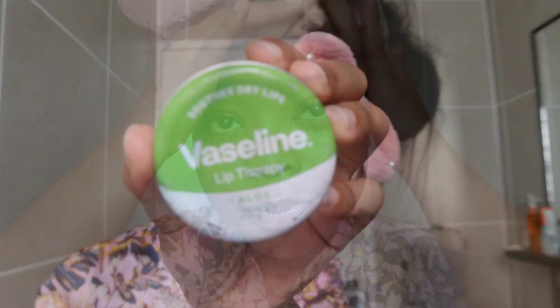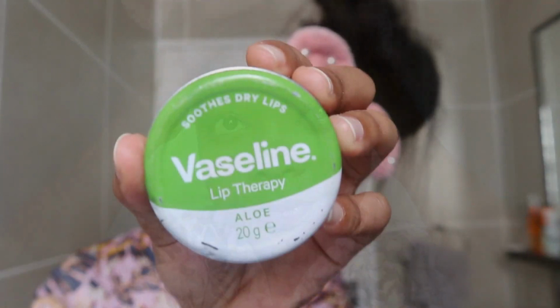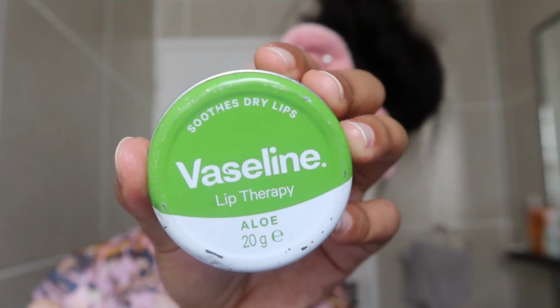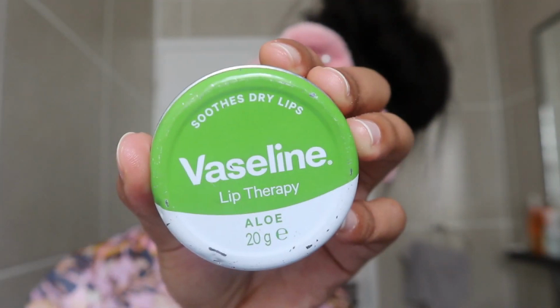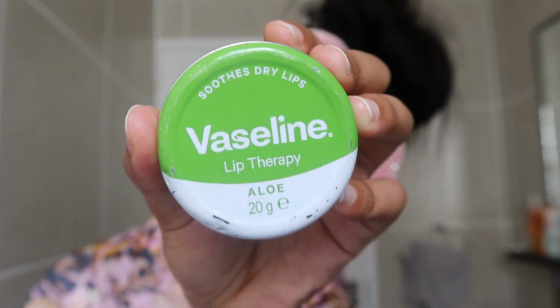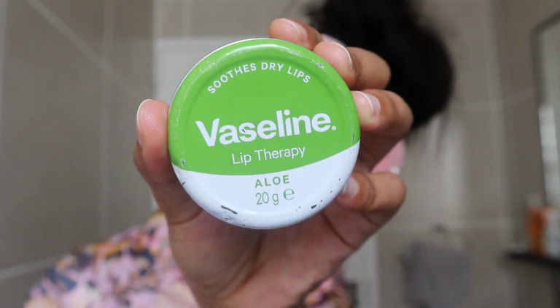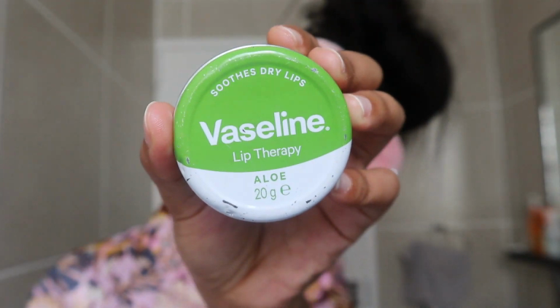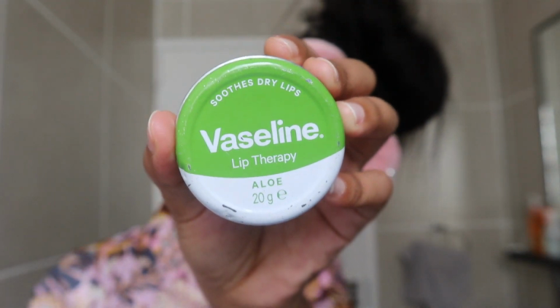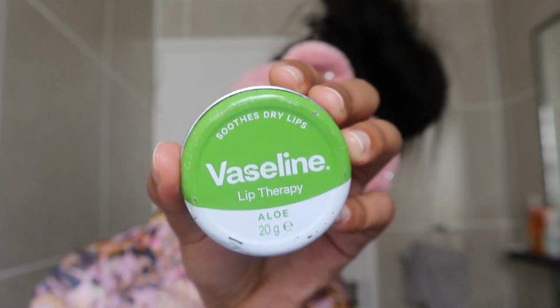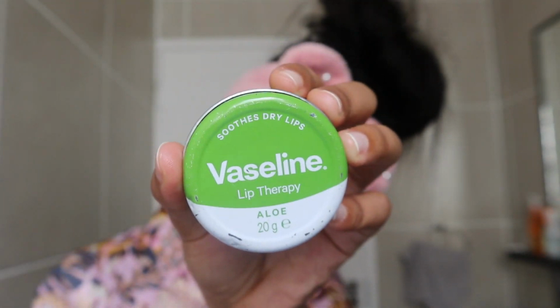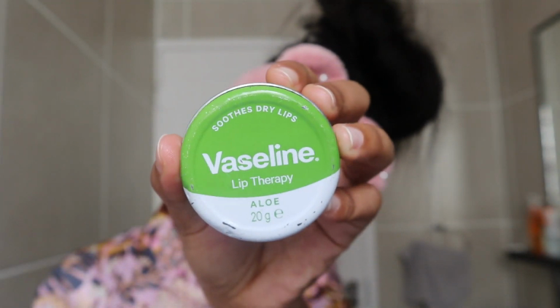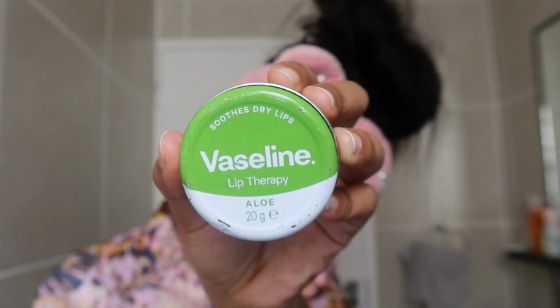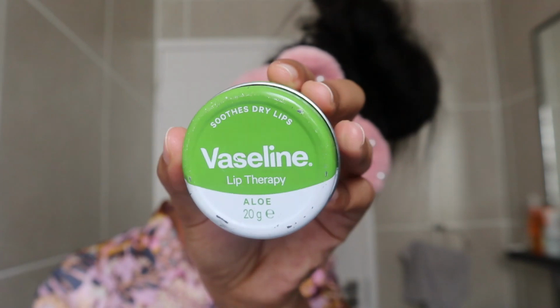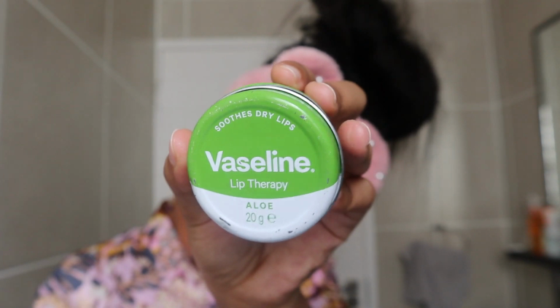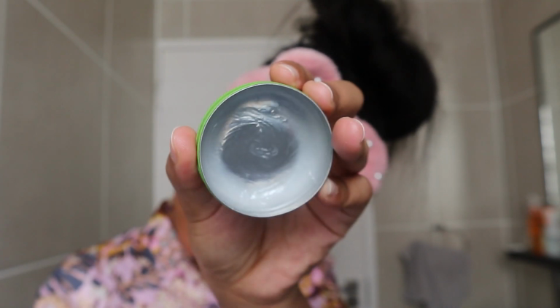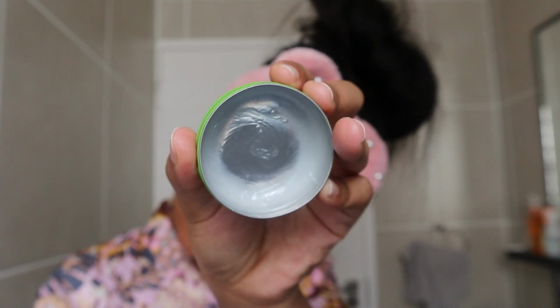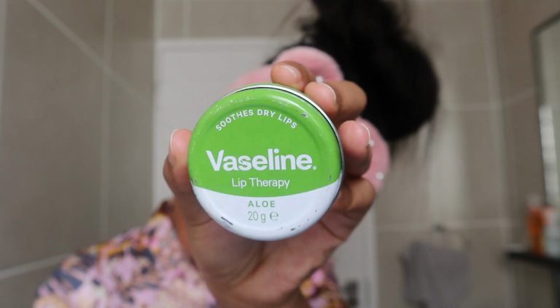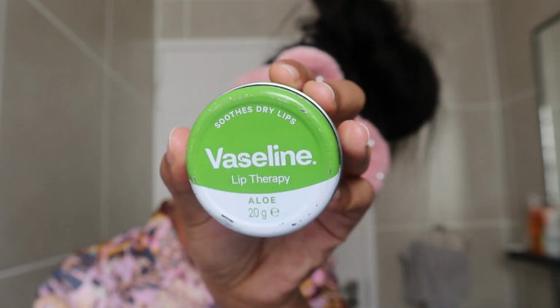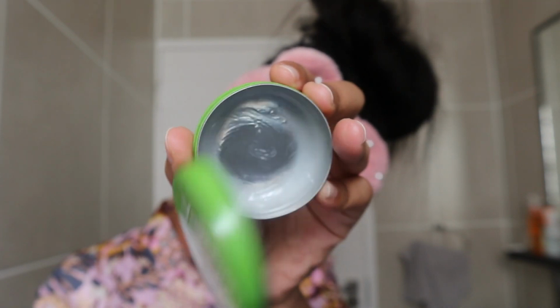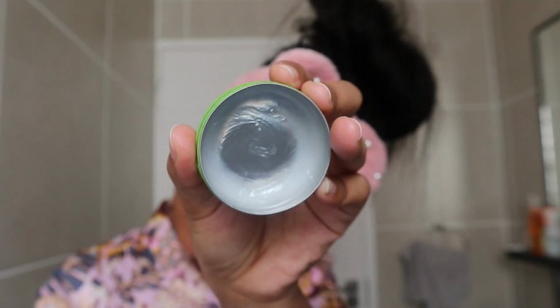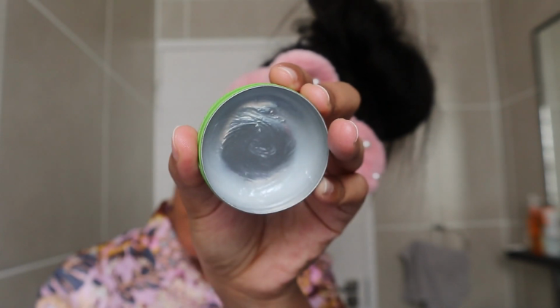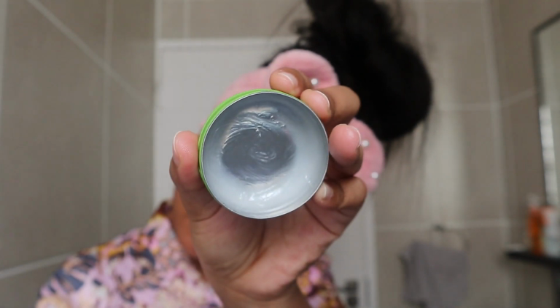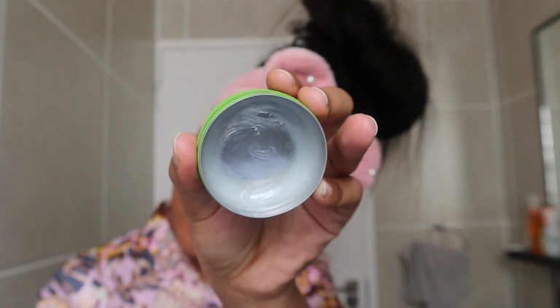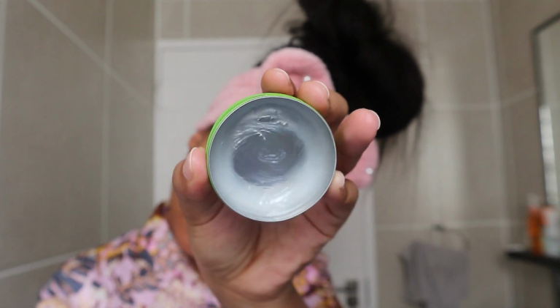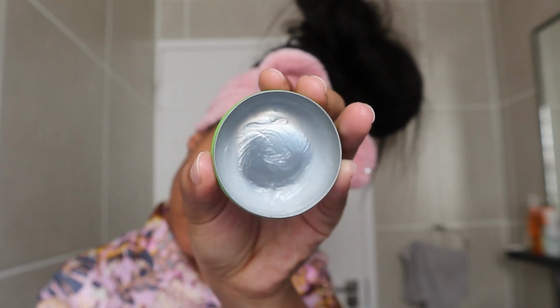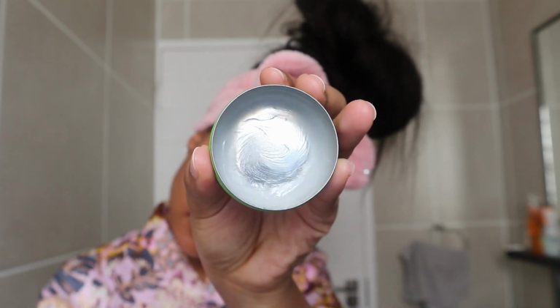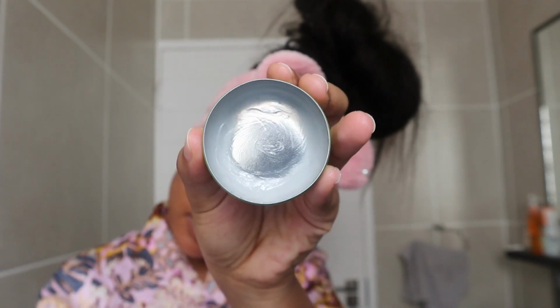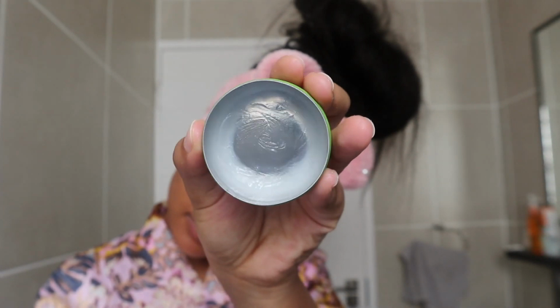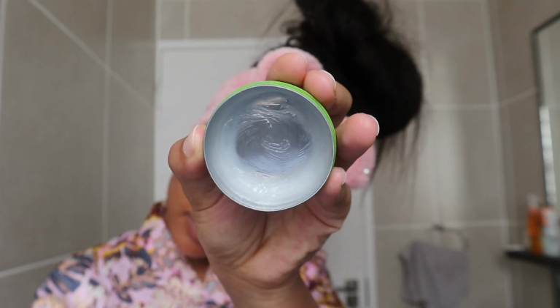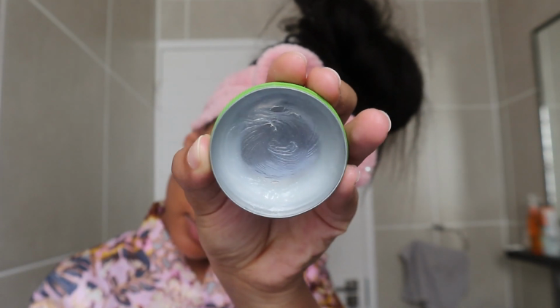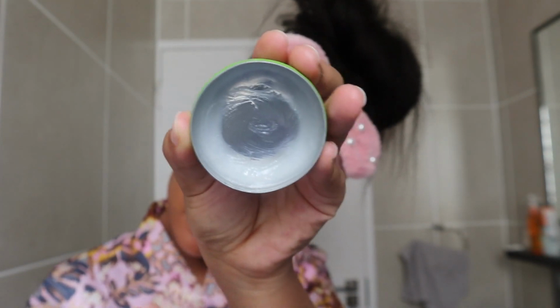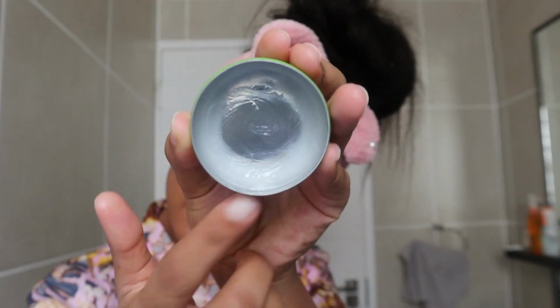And then most importantly, moisturize your lips. As you saw in the beginning of the video, my lips were dry, so lip care is the last step.